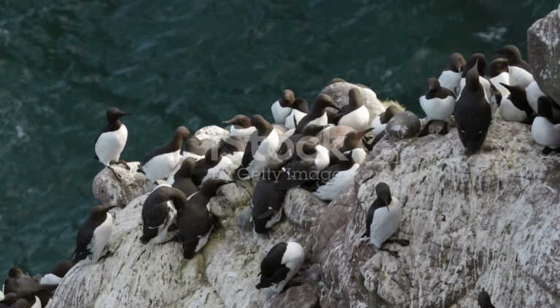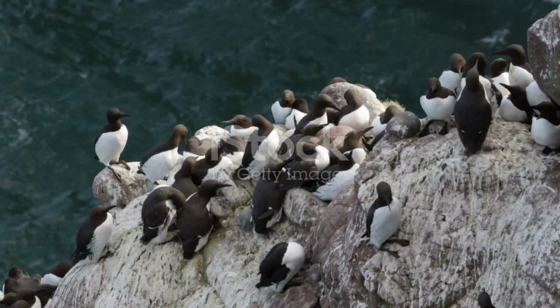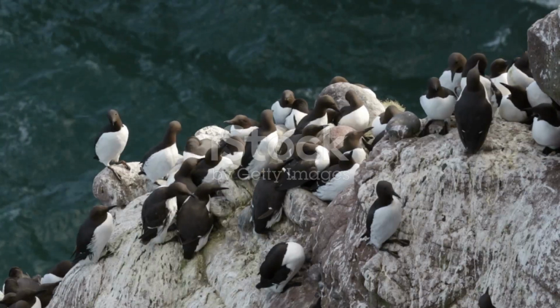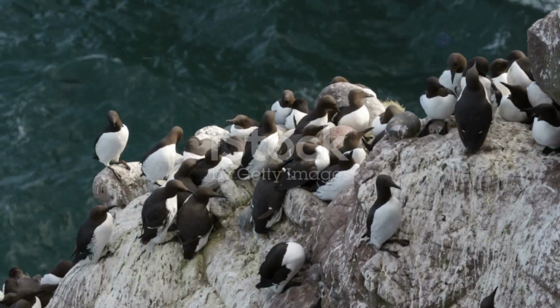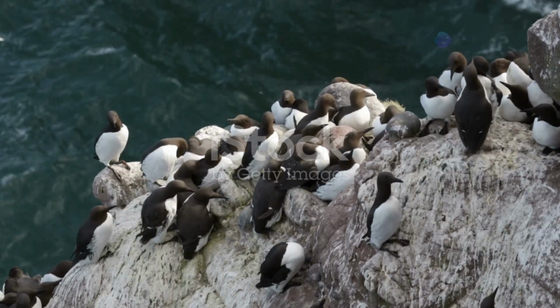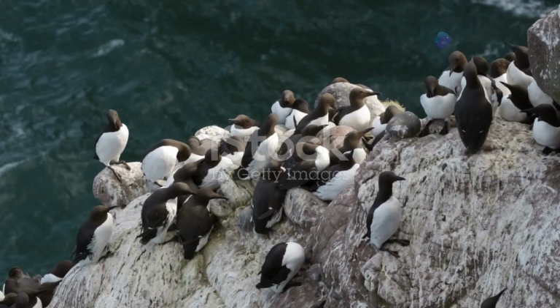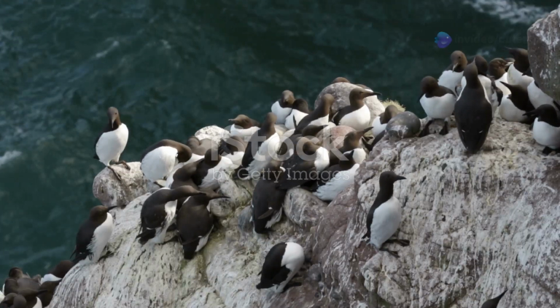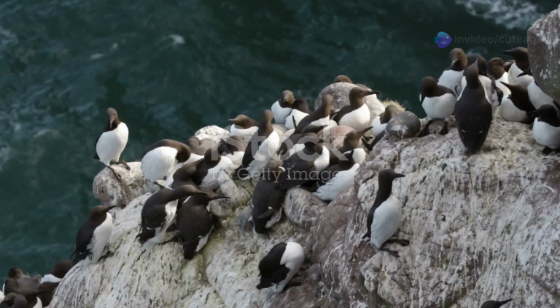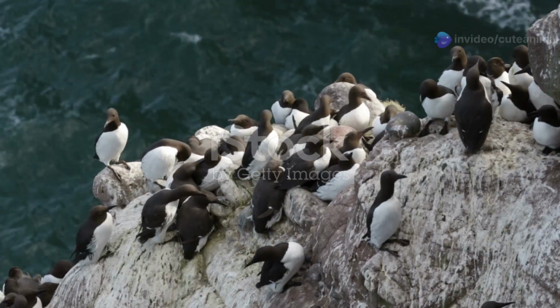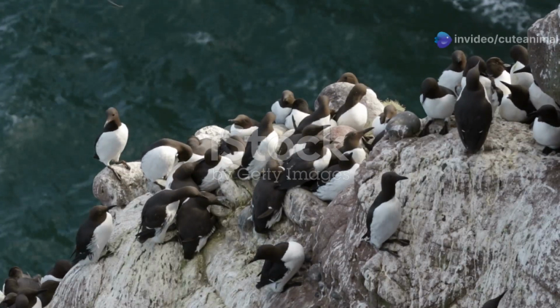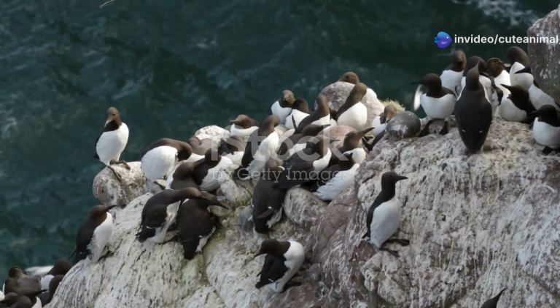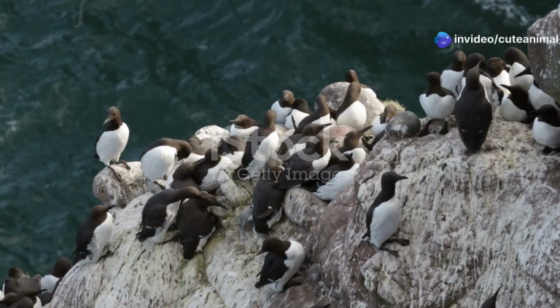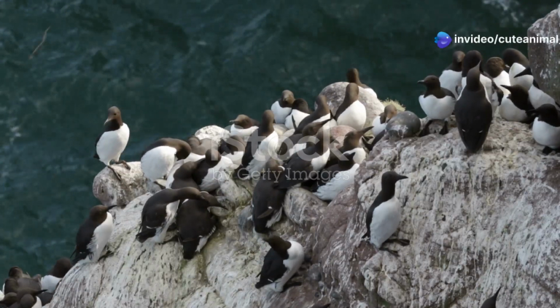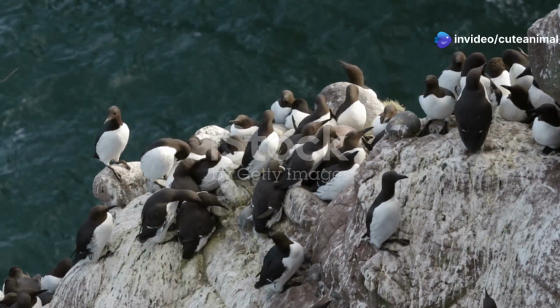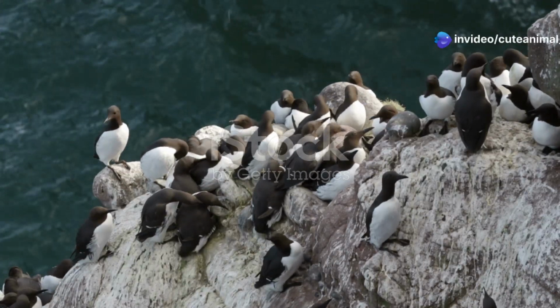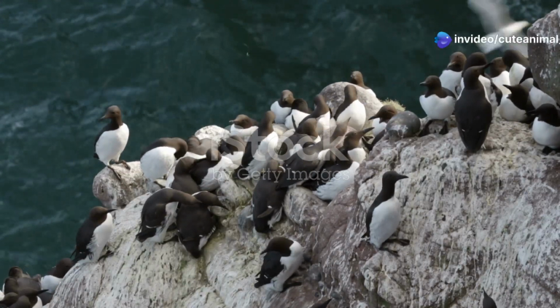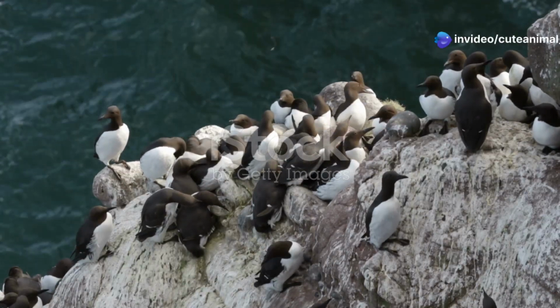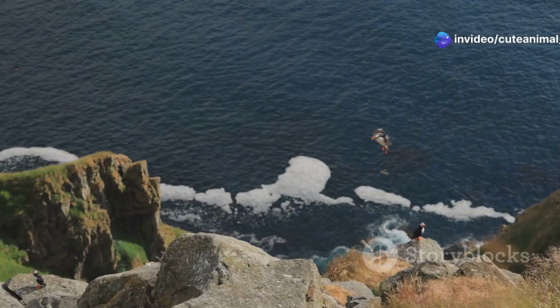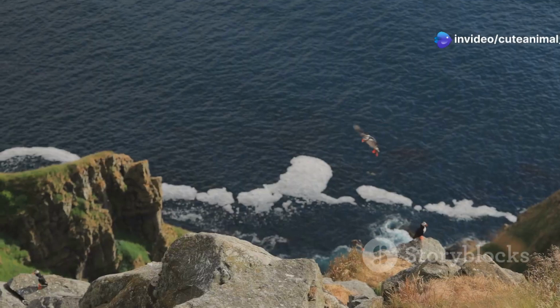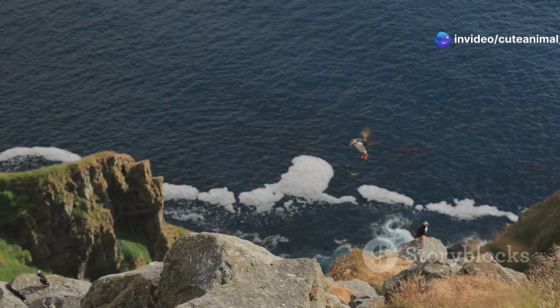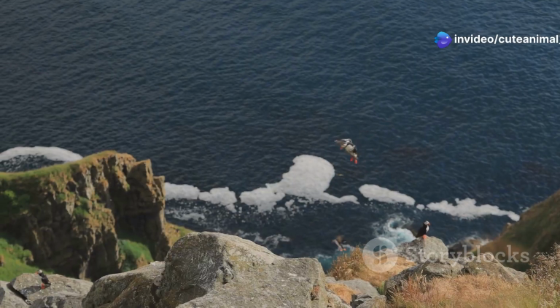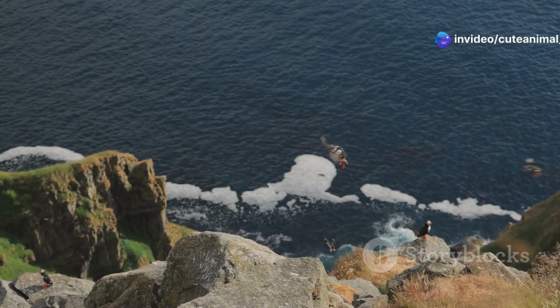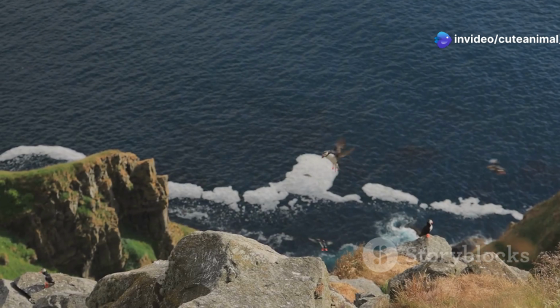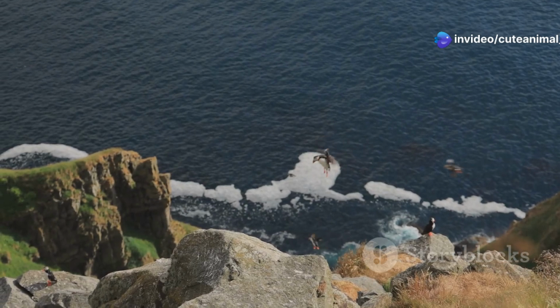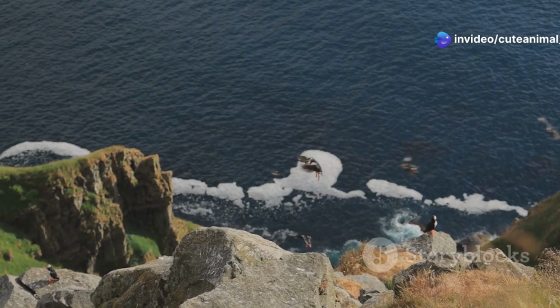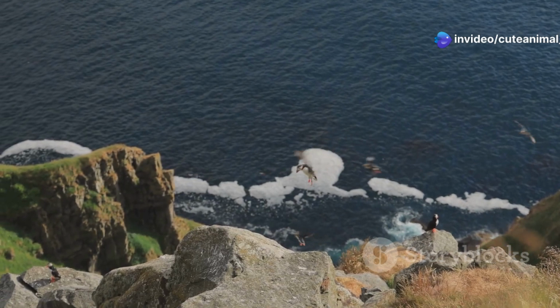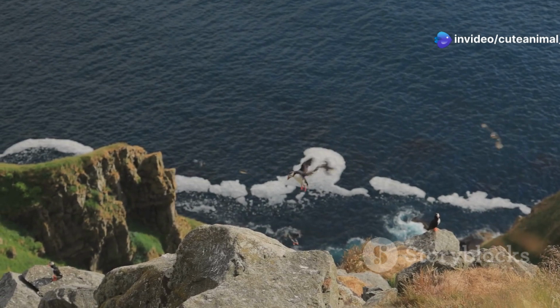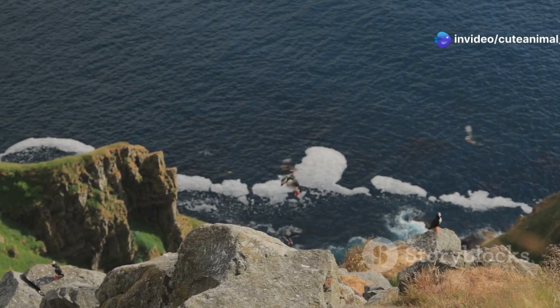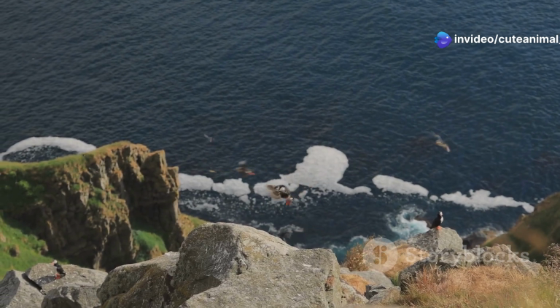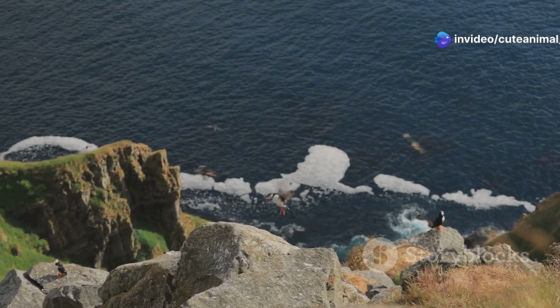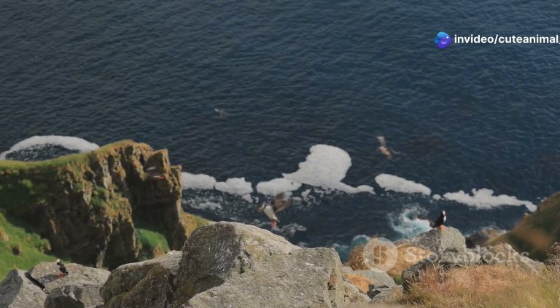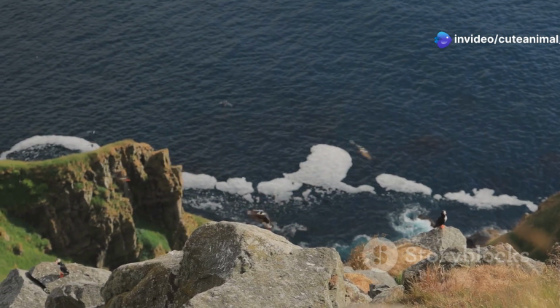Guillemots, sleek and elegant, prefer to nest on narrow ledges. Their streamlined bodies are perfectly adapted for swimming and diving.